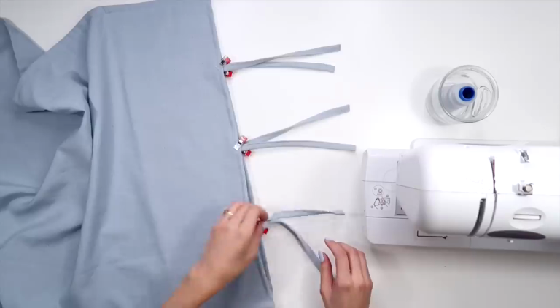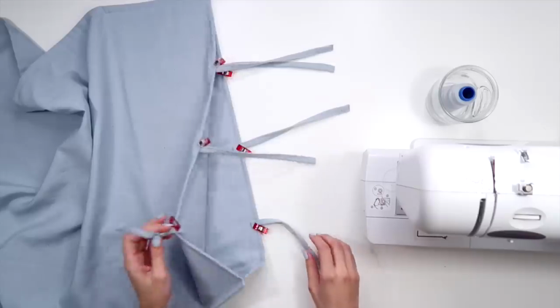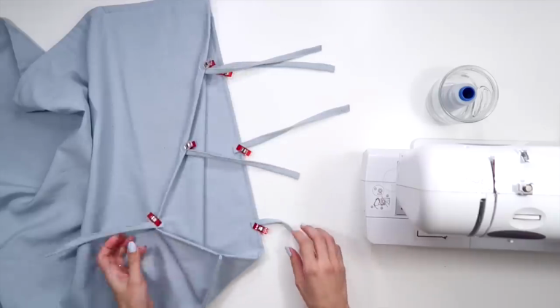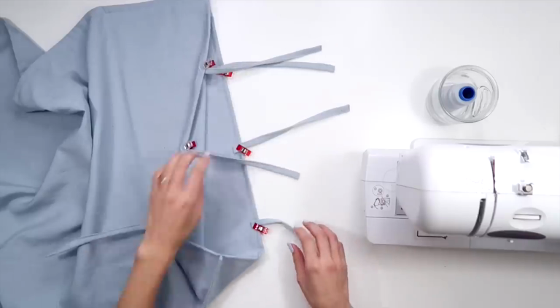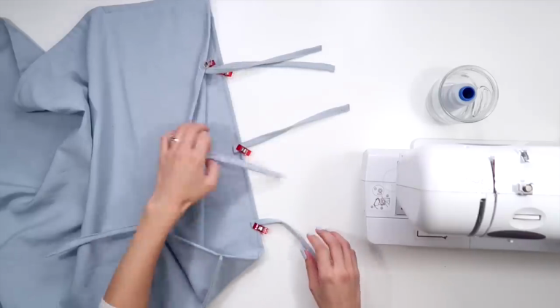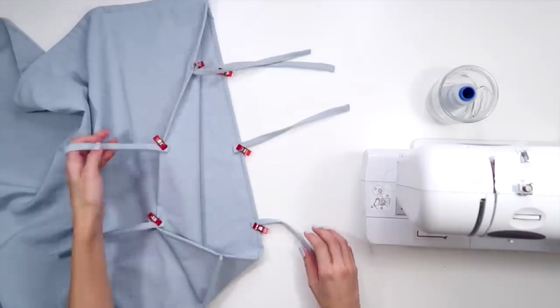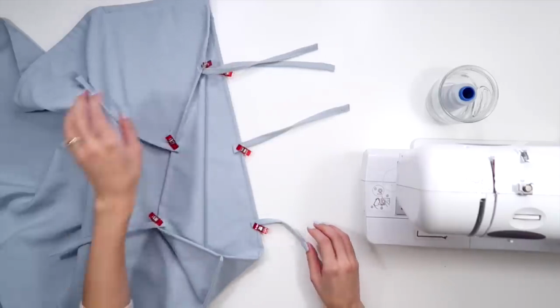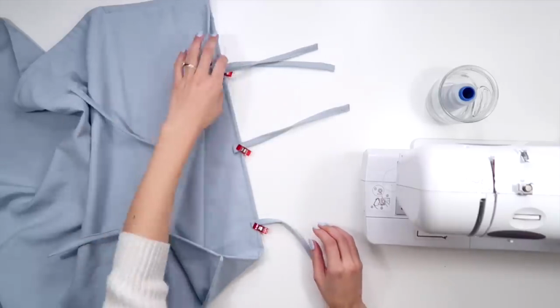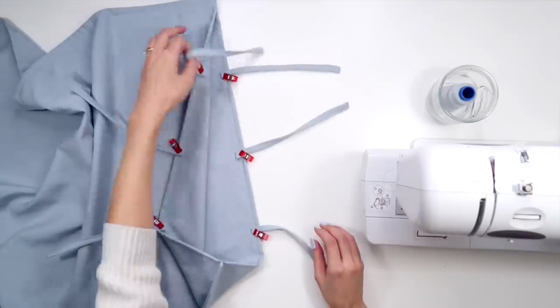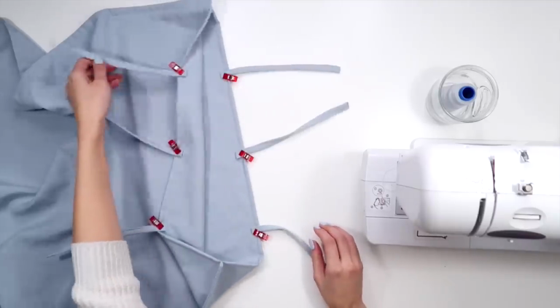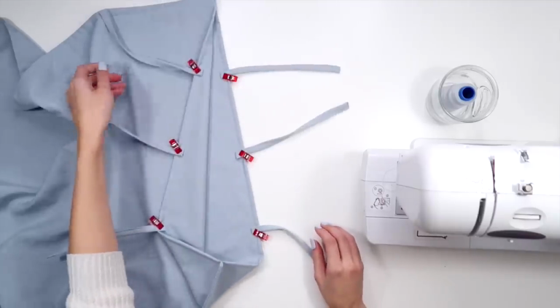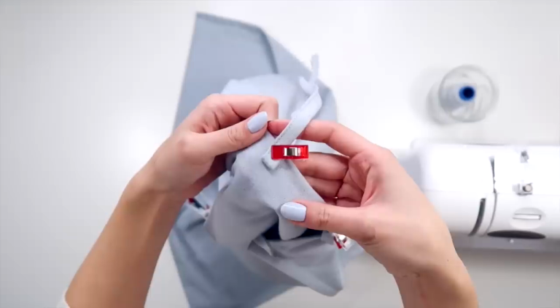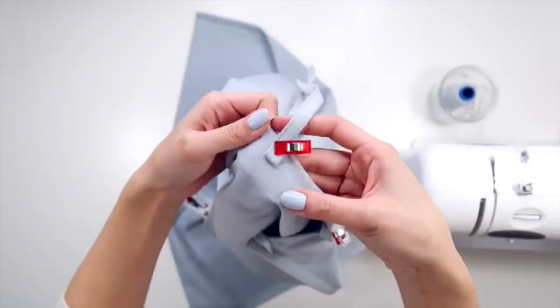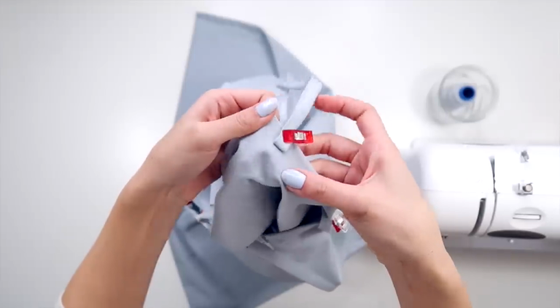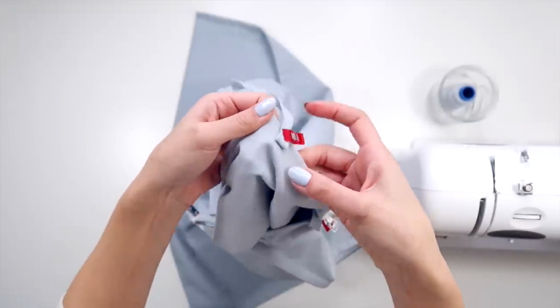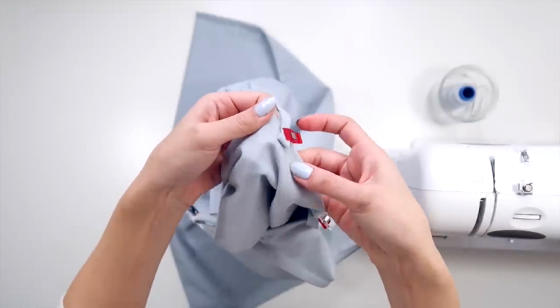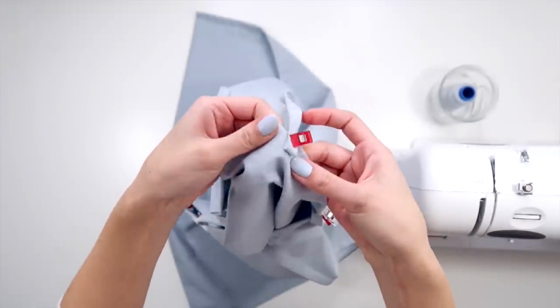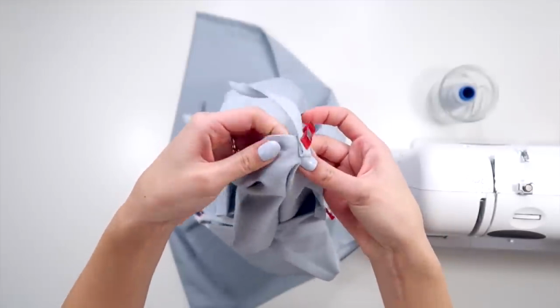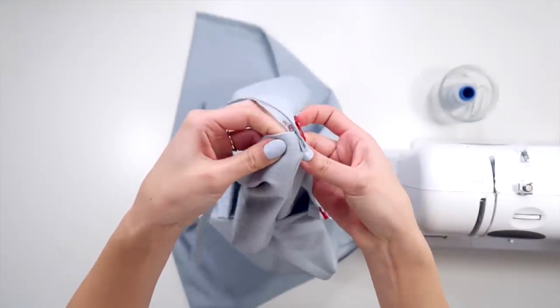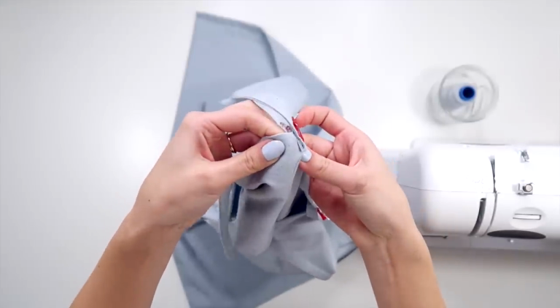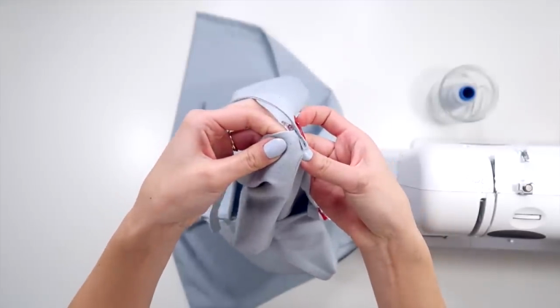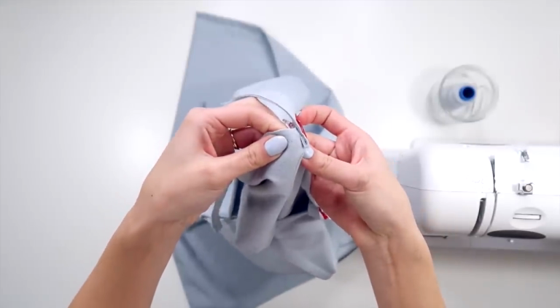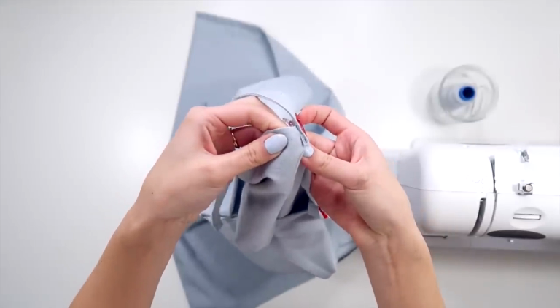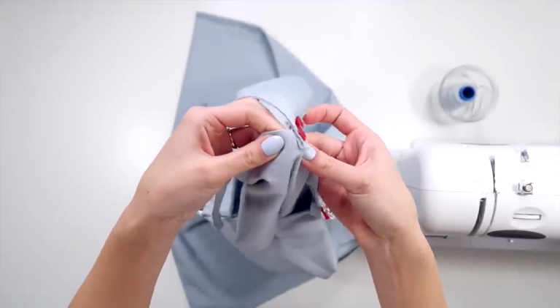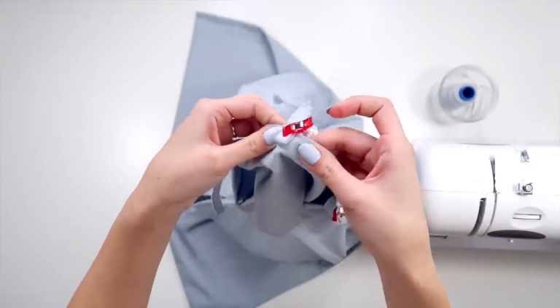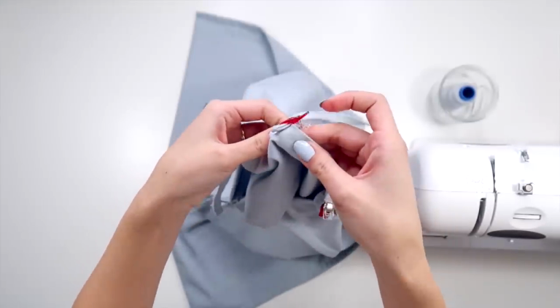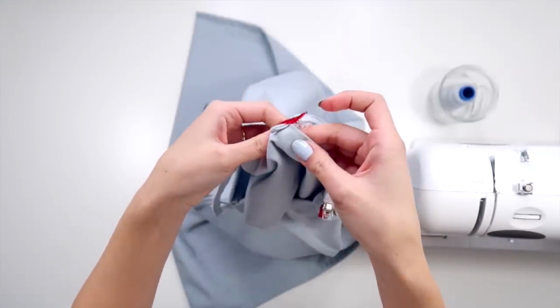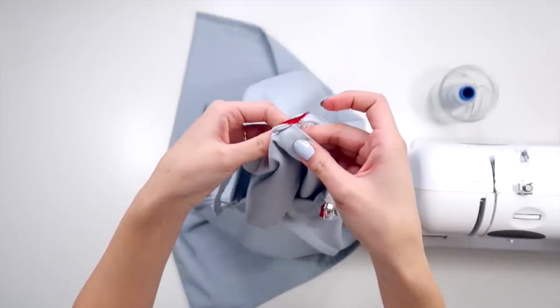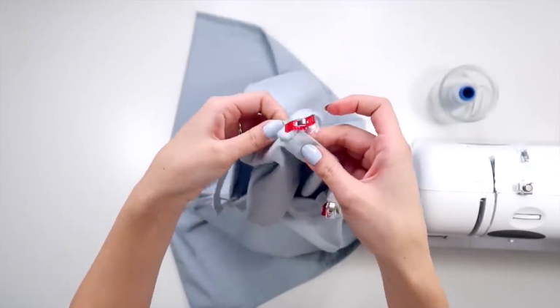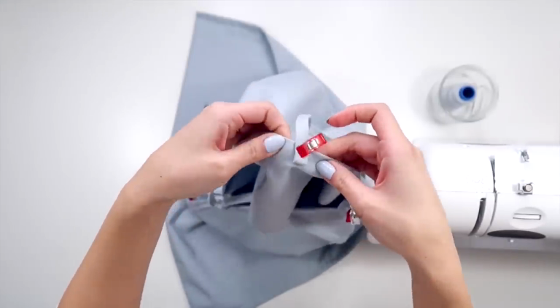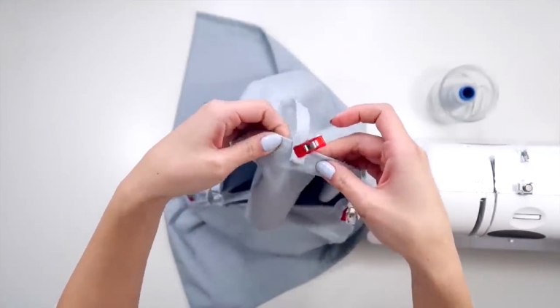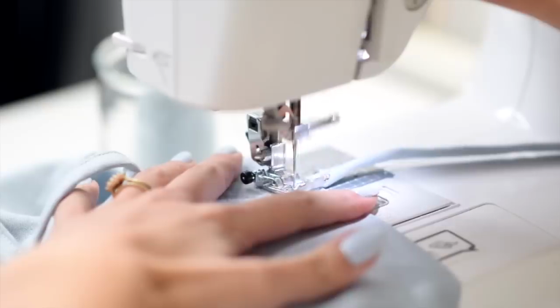Now you can attach these to your pillowcase by folding in the raw edge of the tie and sewing two small stitches to hold it in place.